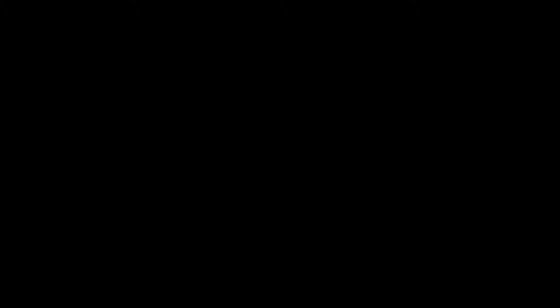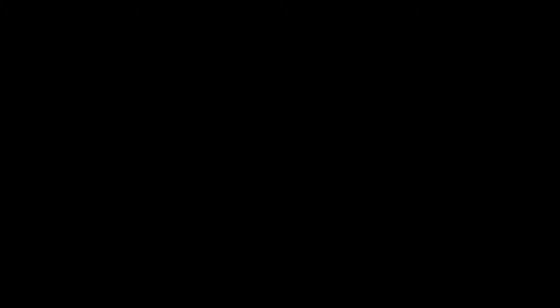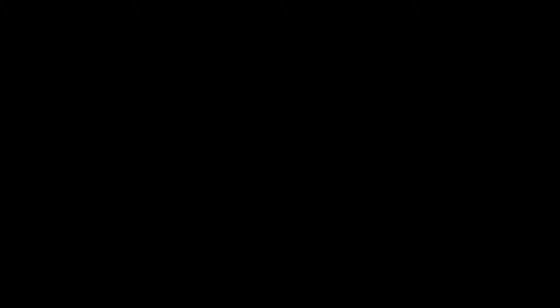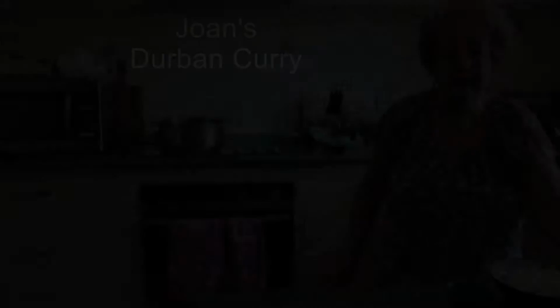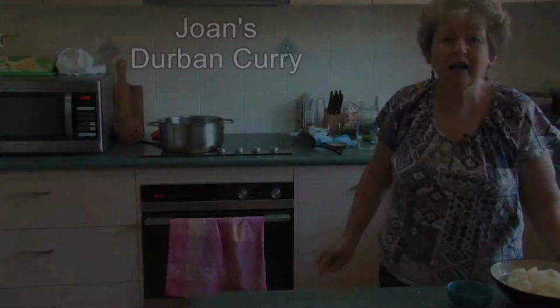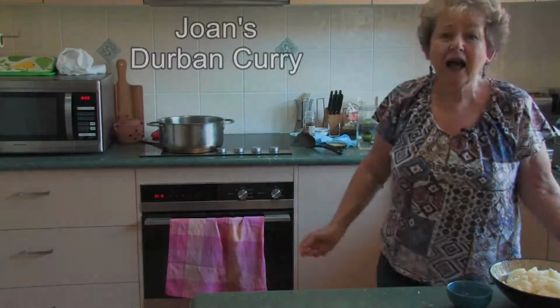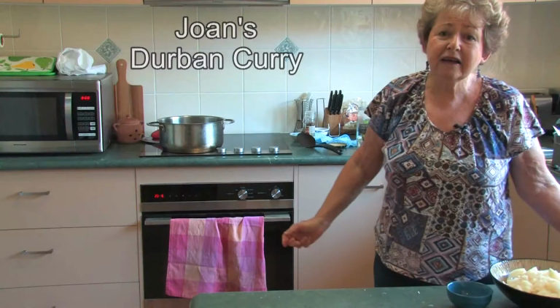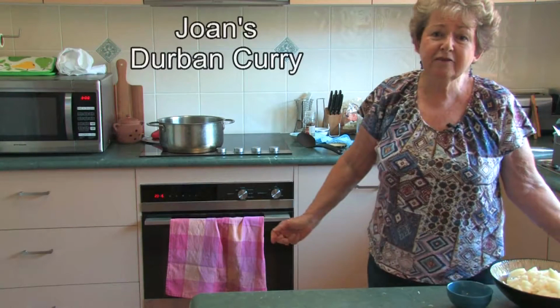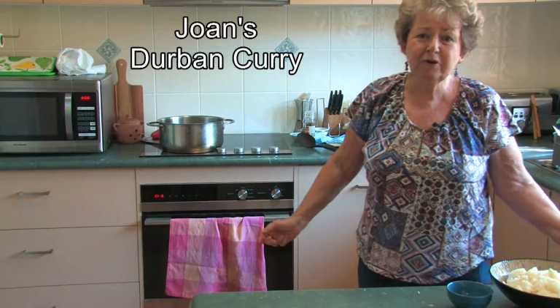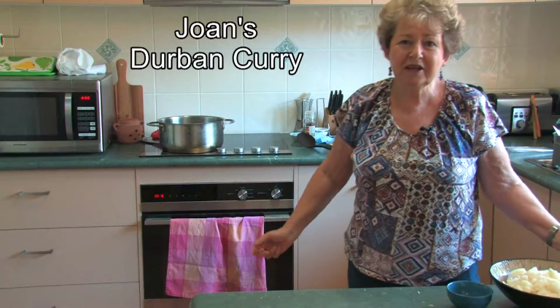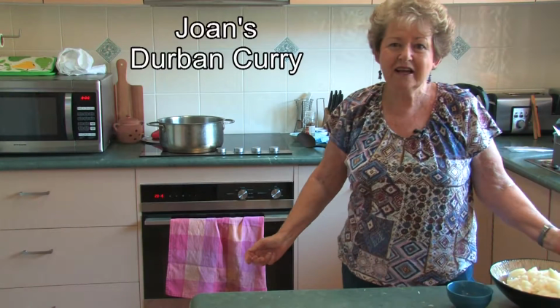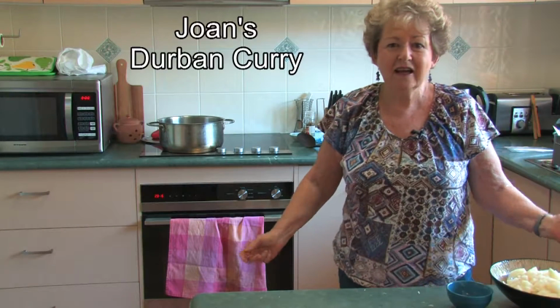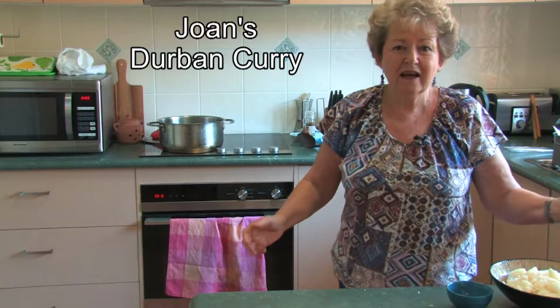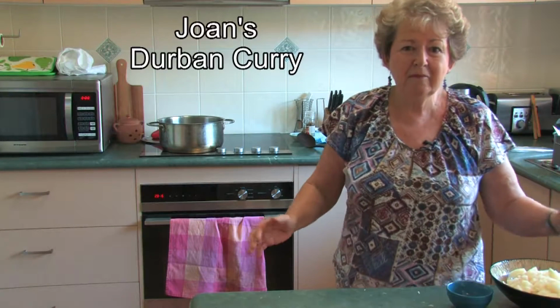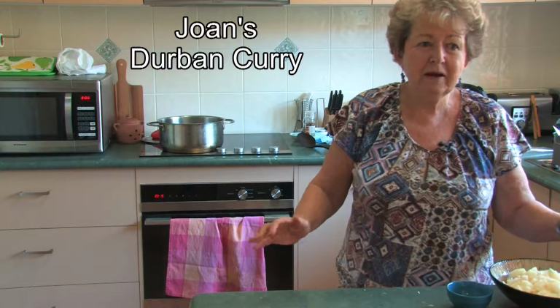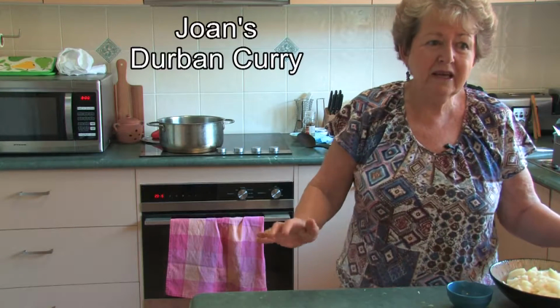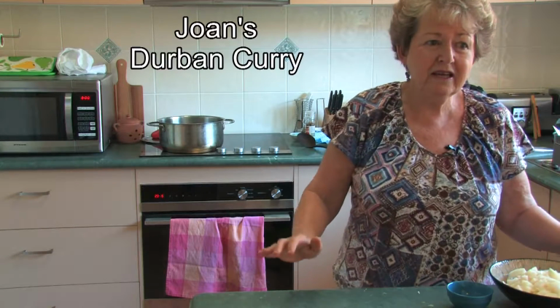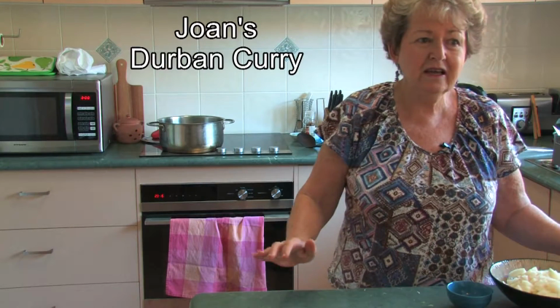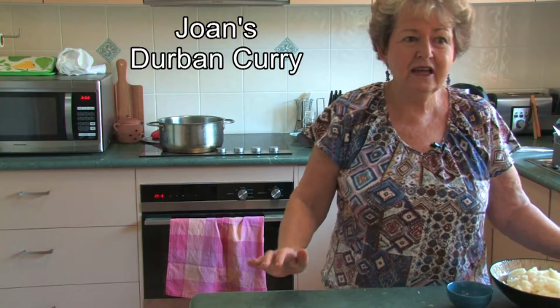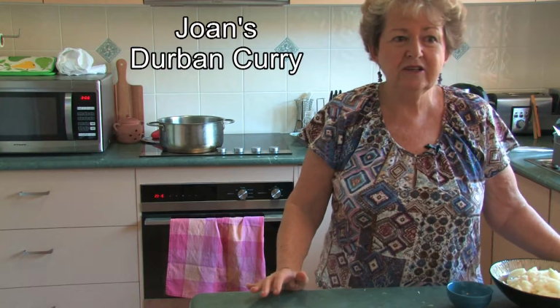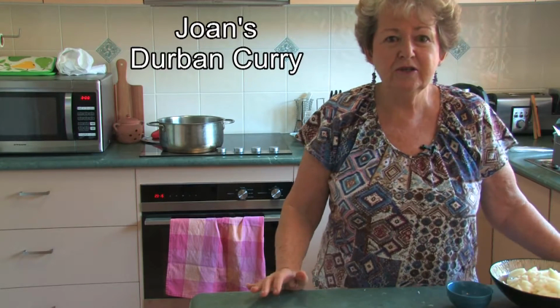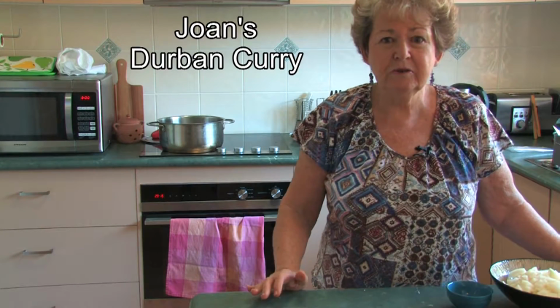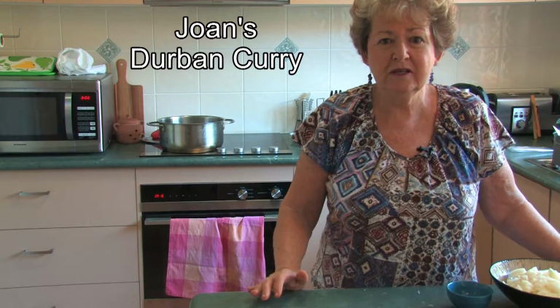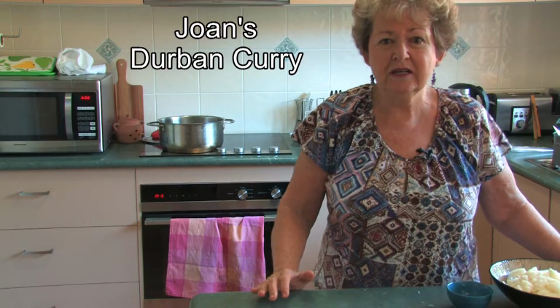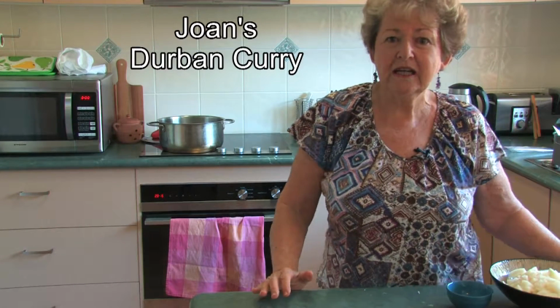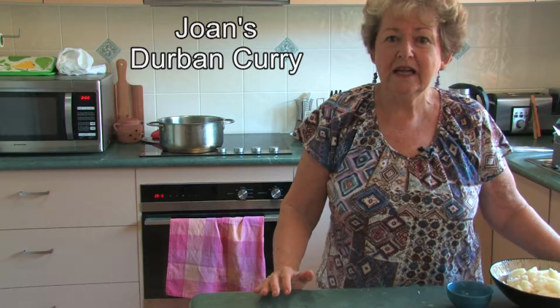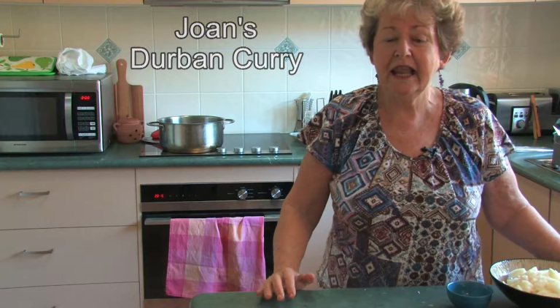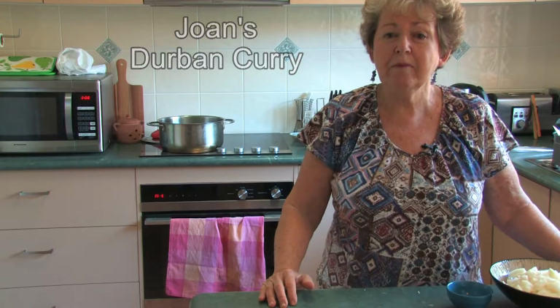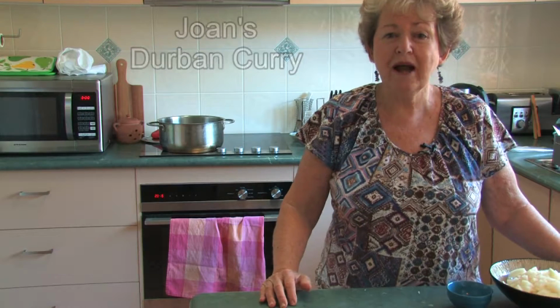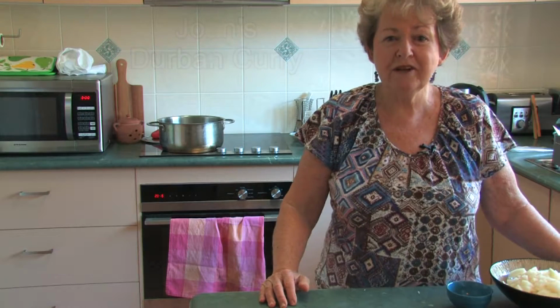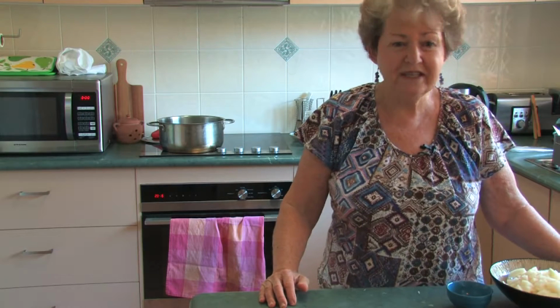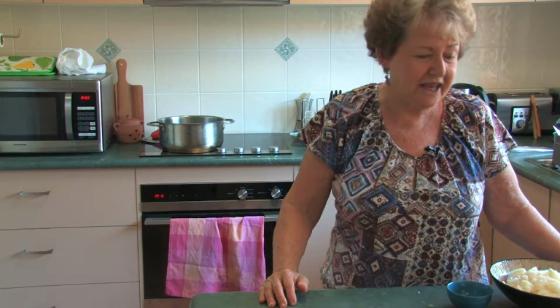Hi everybody, I'm making a Durban lamb curry today.